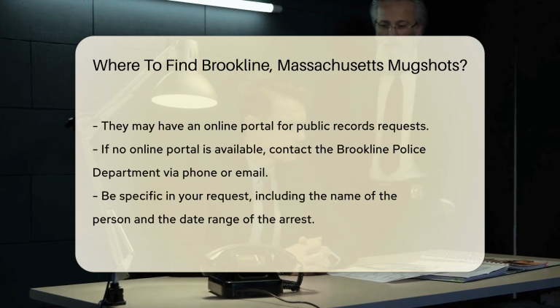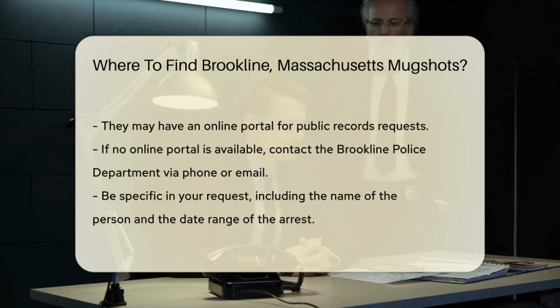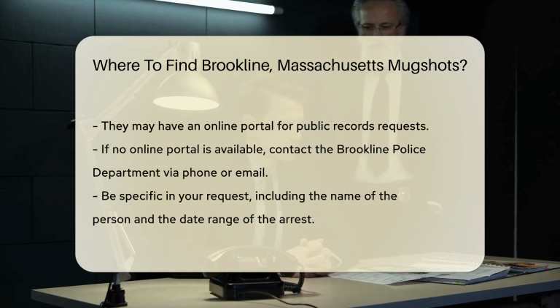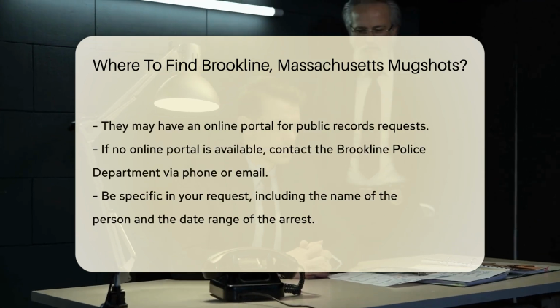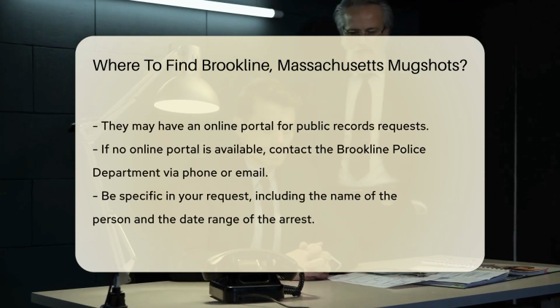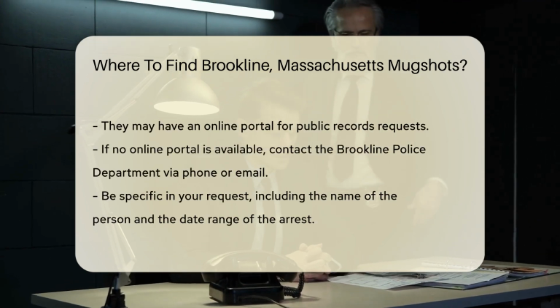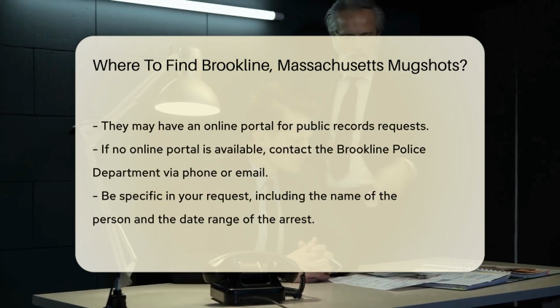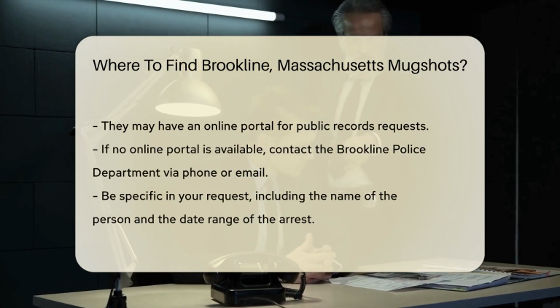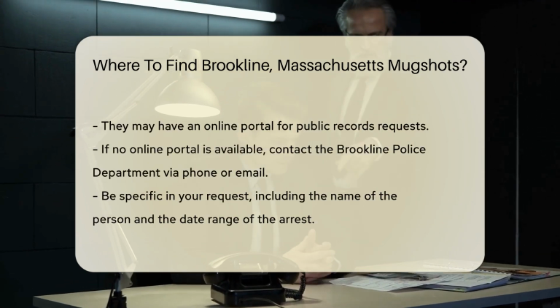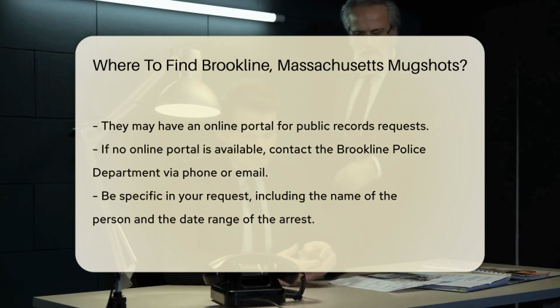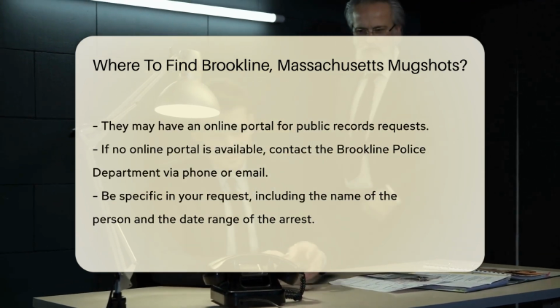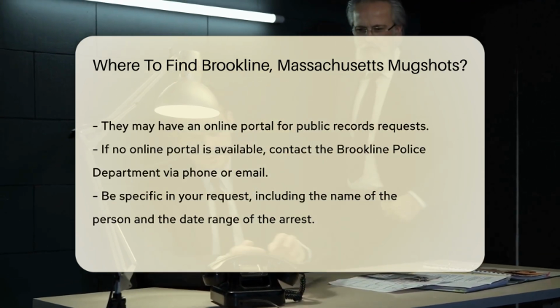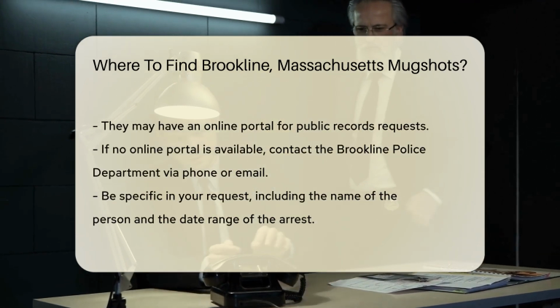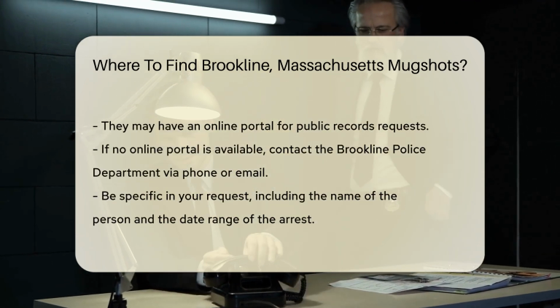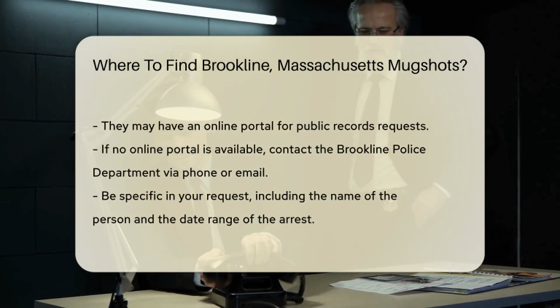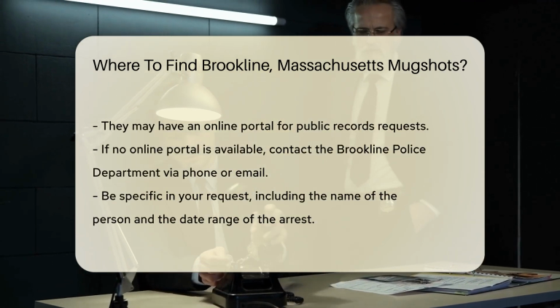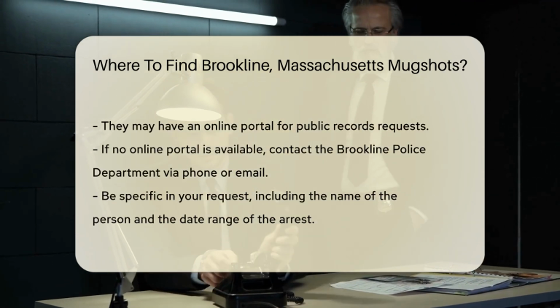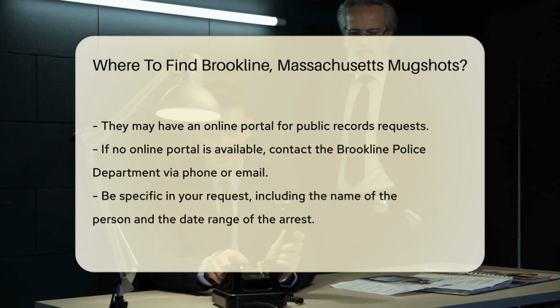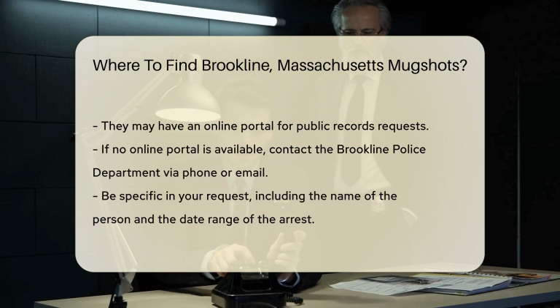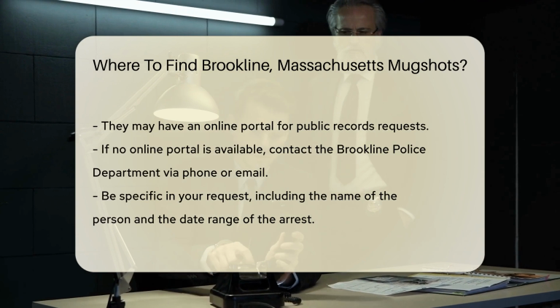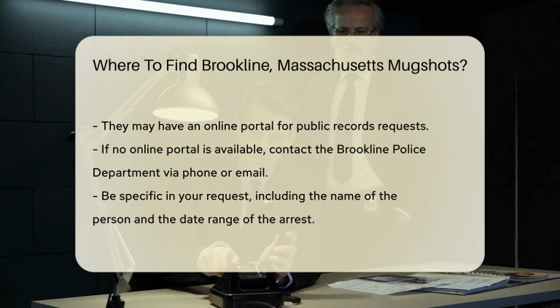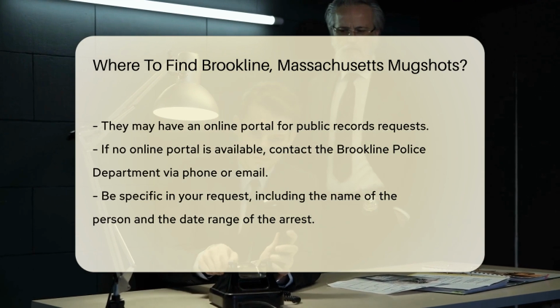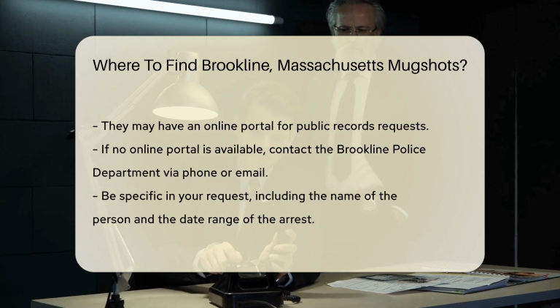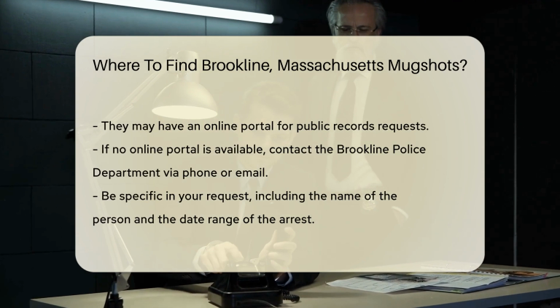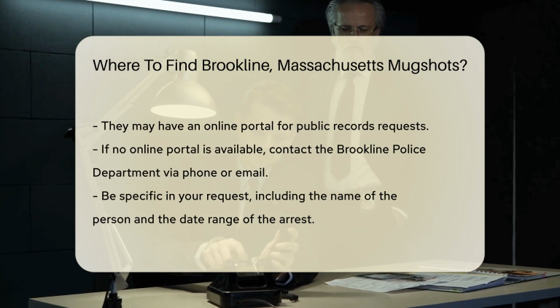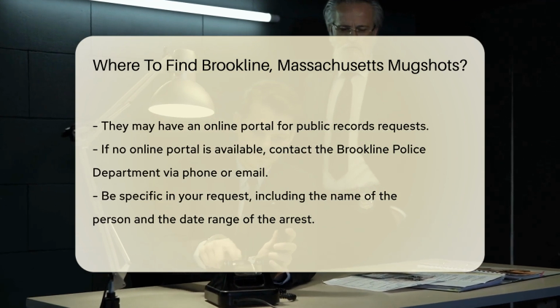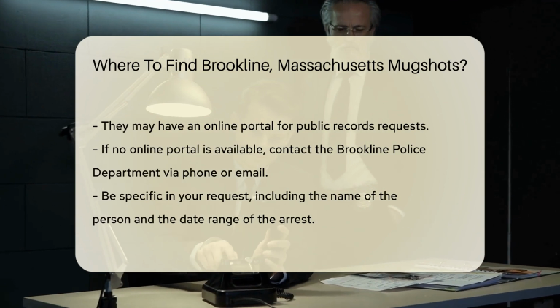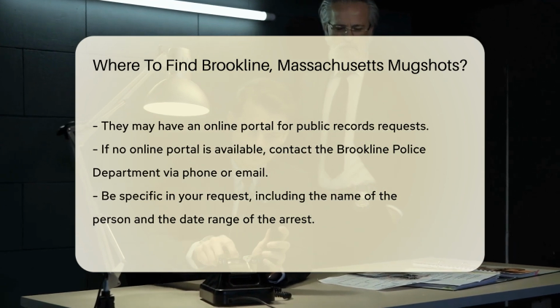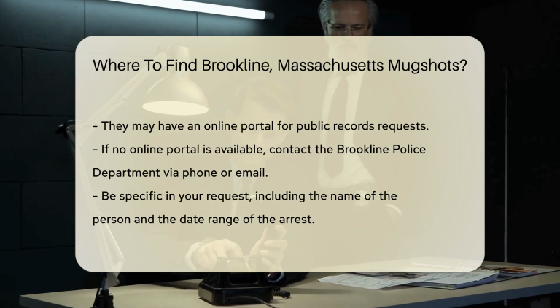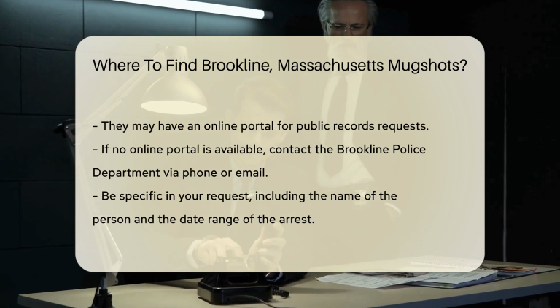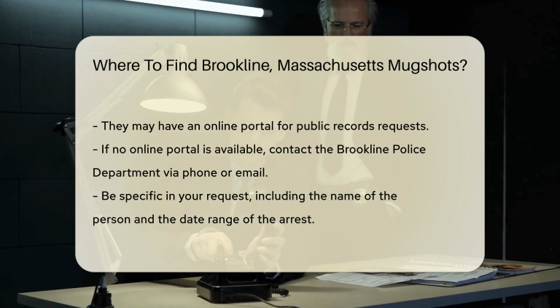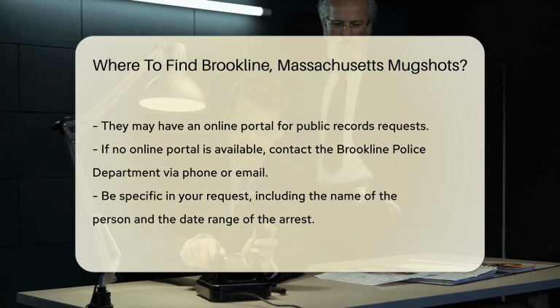When making a request, be specific about the information you need. Include the name of the person and the date range of the arrest.